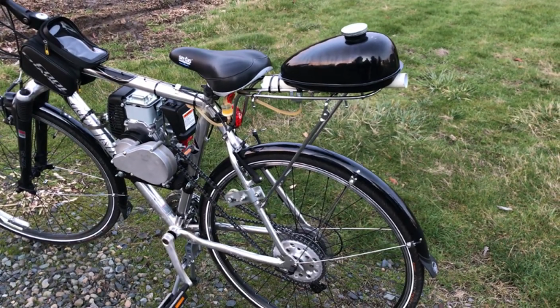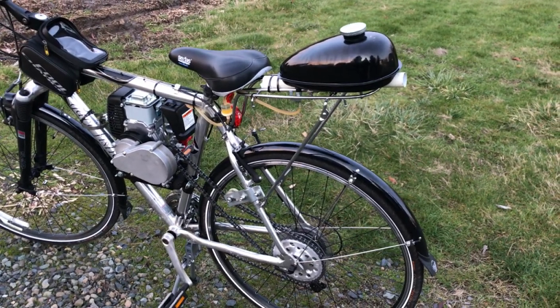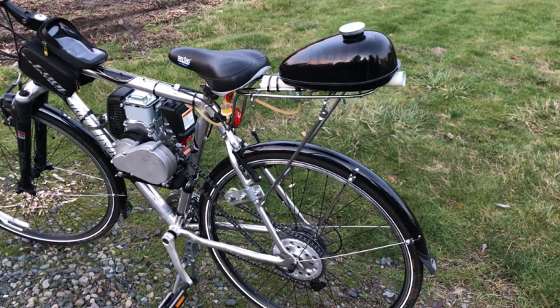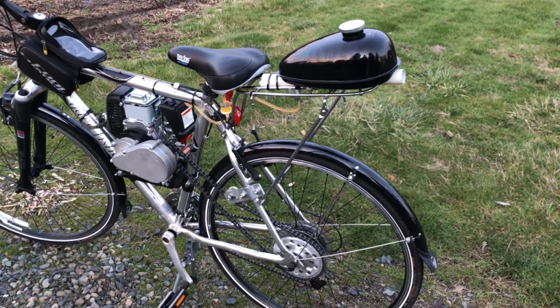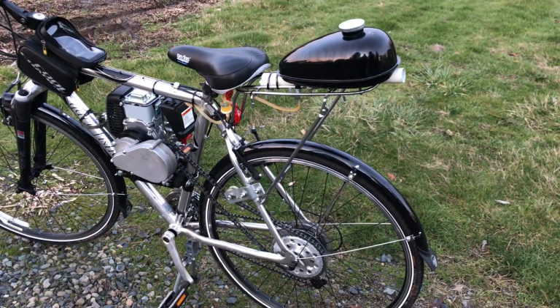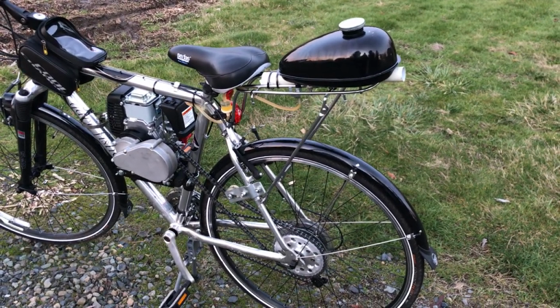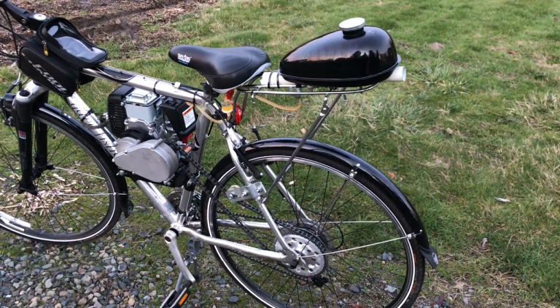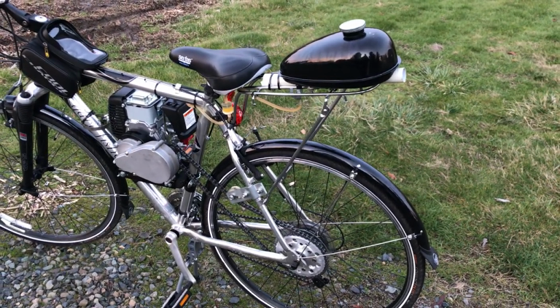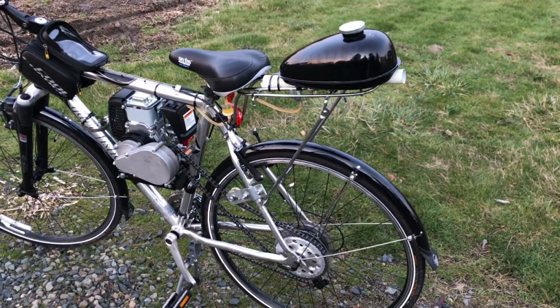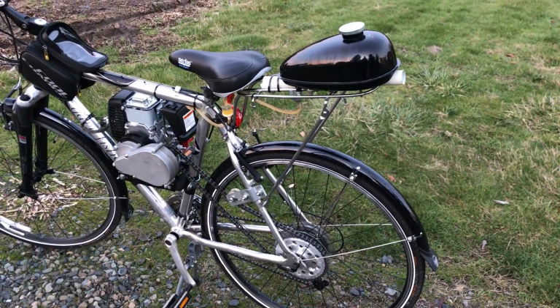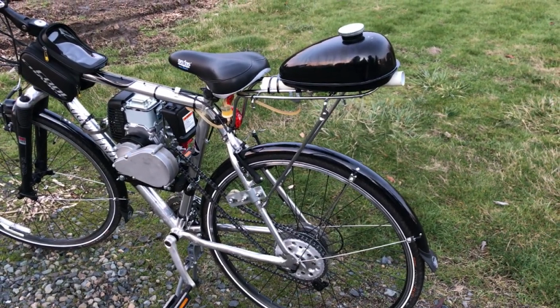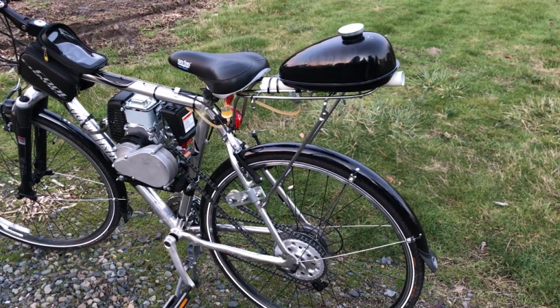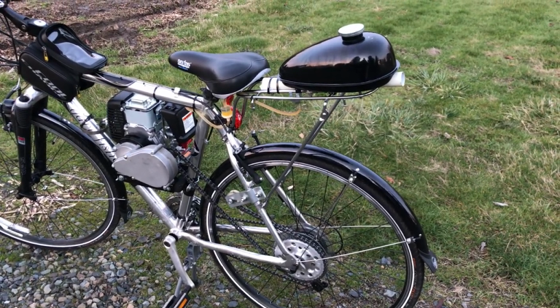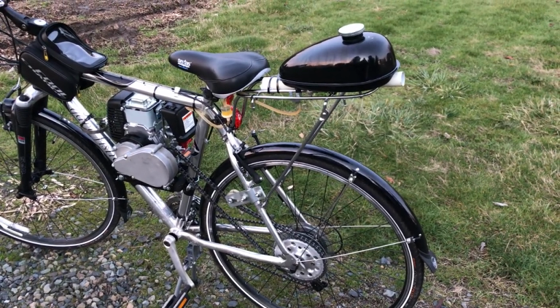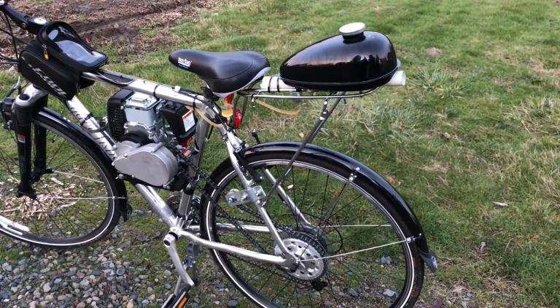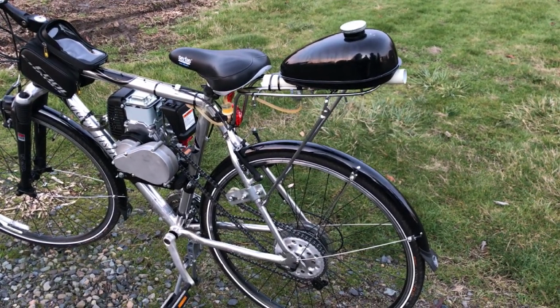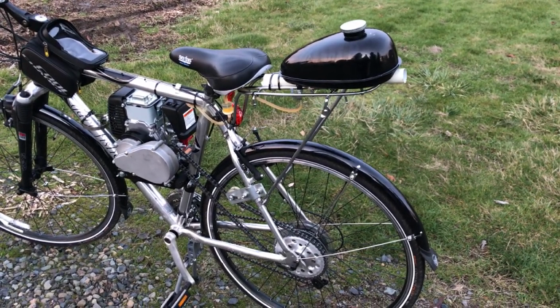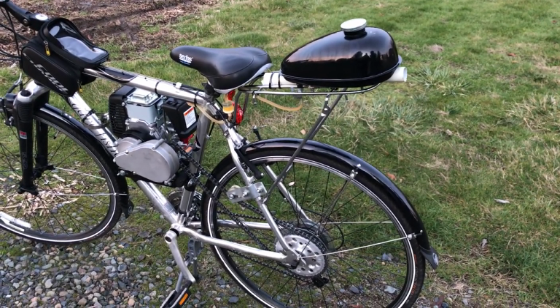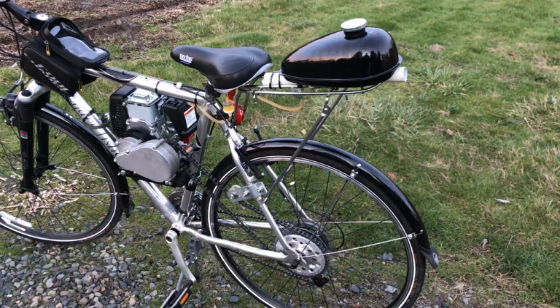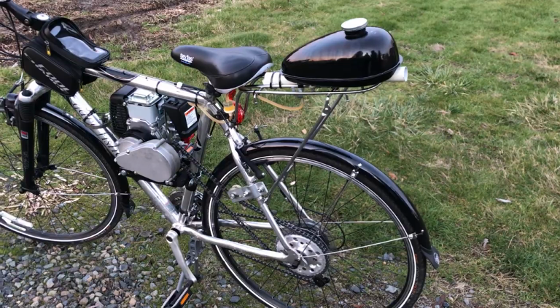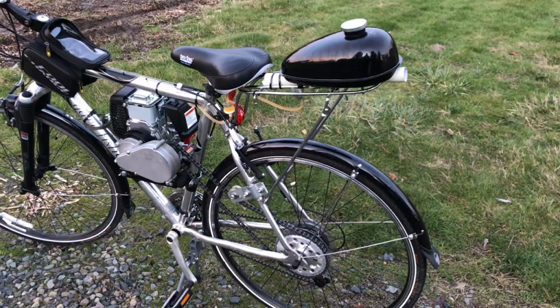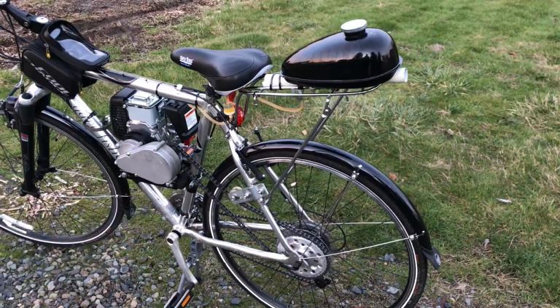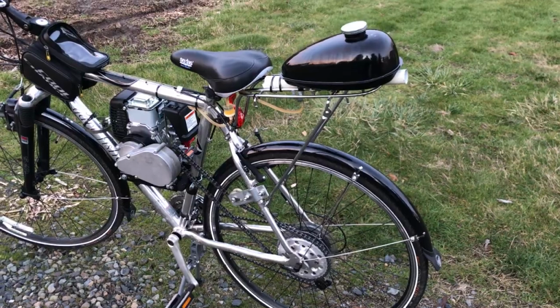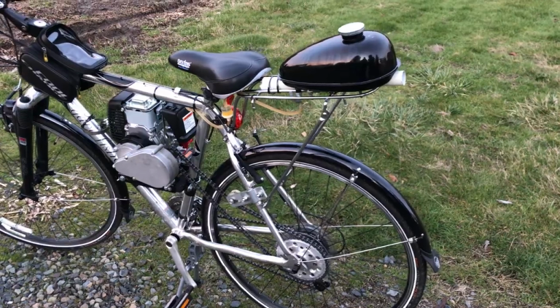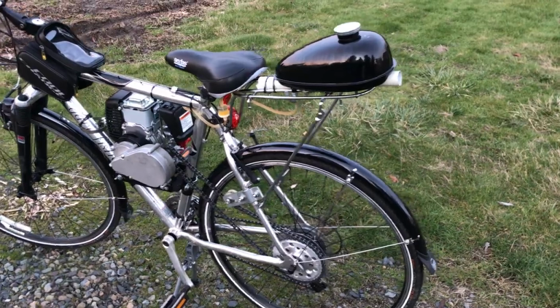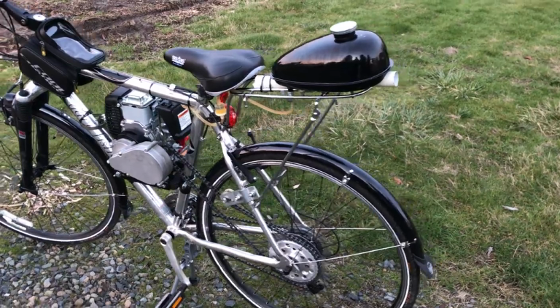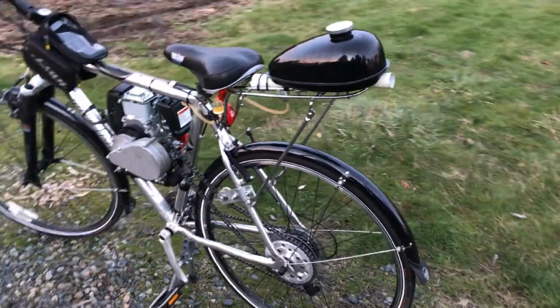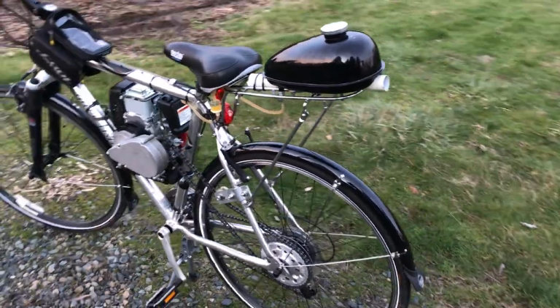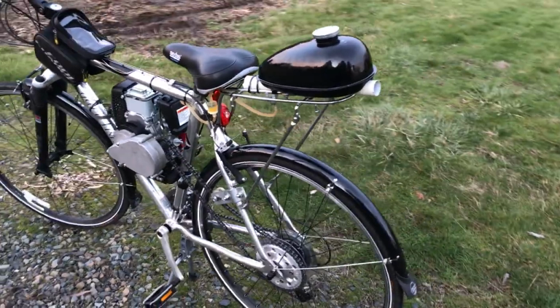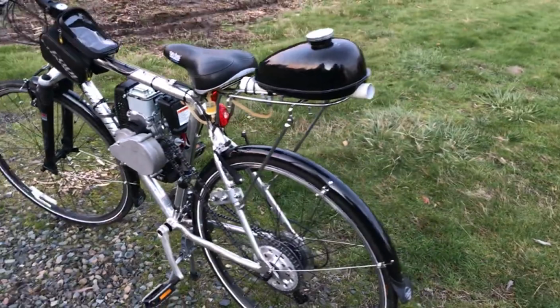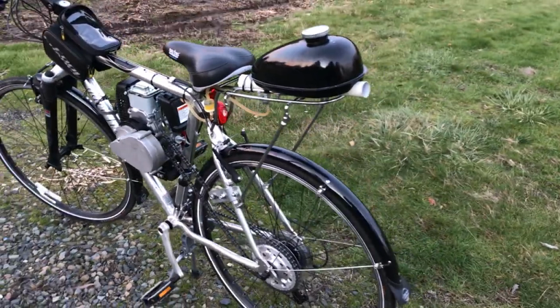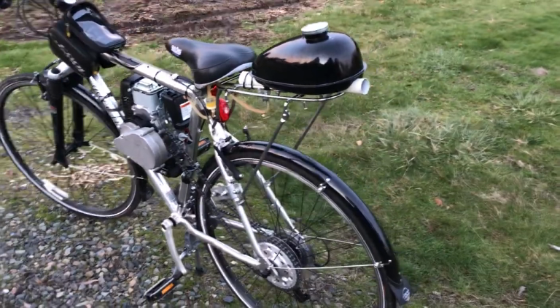I had to mount the gas tank up high because of the gravity flow. I'll be working with that some more — that's not how I want it to end up.